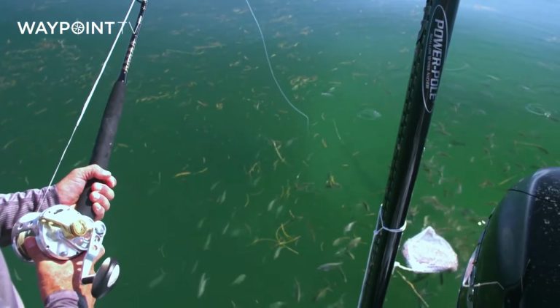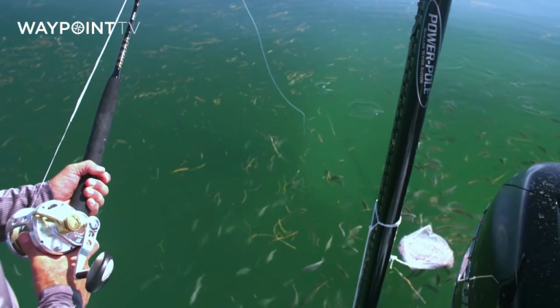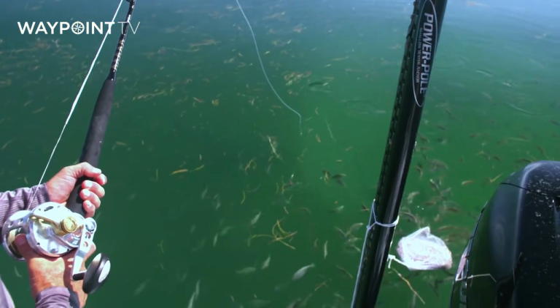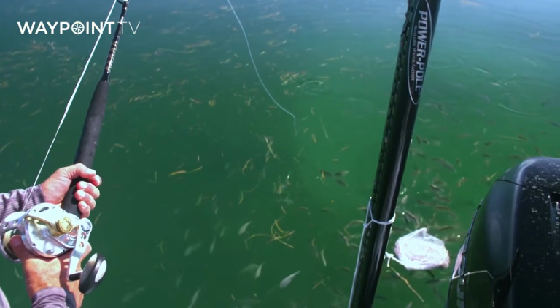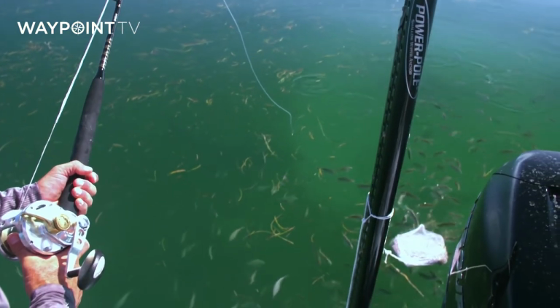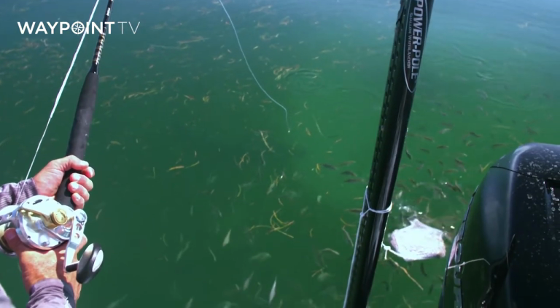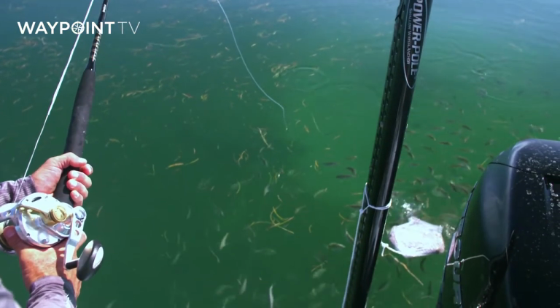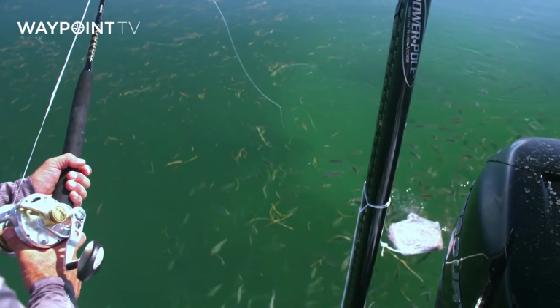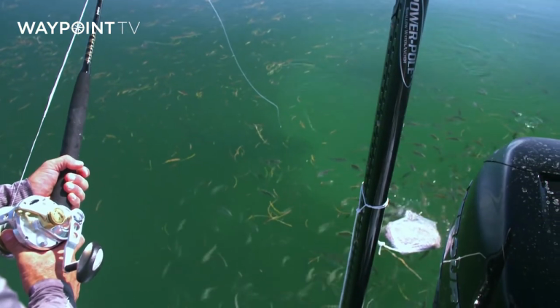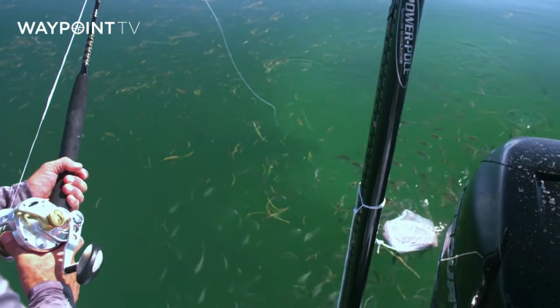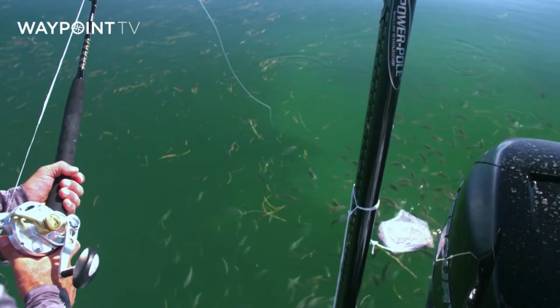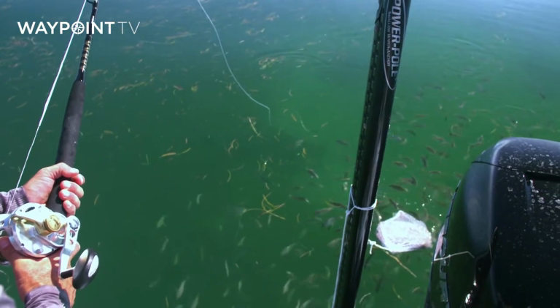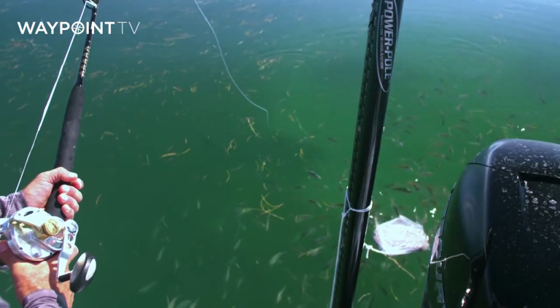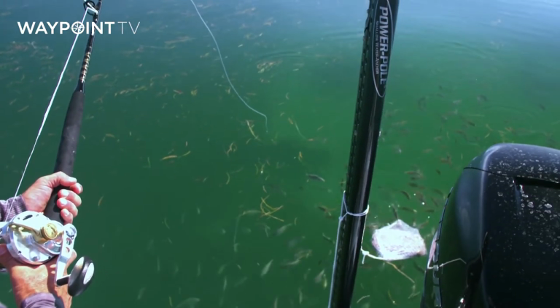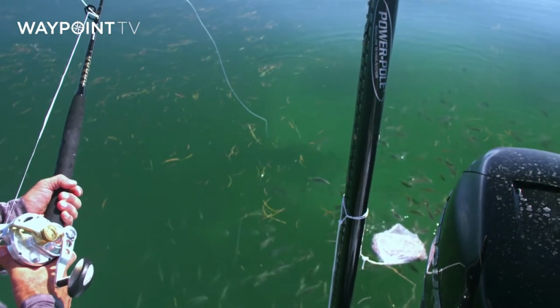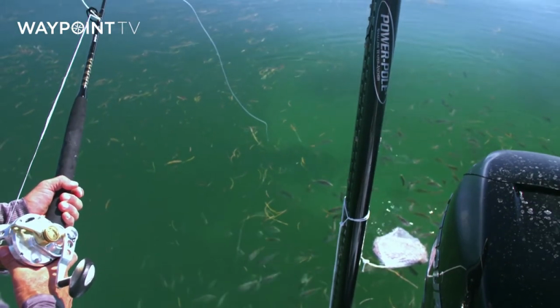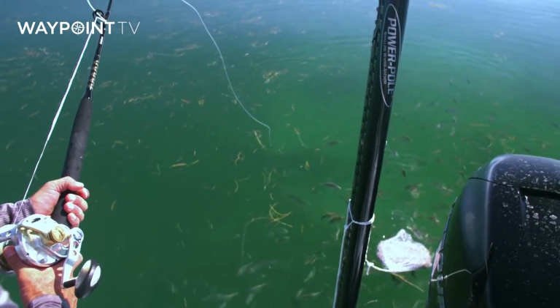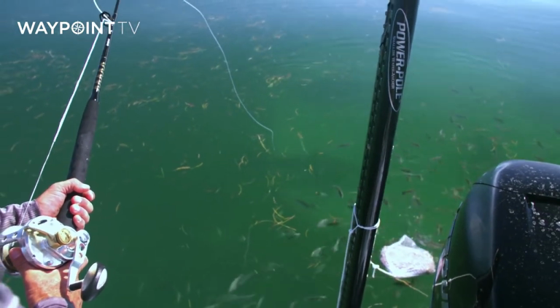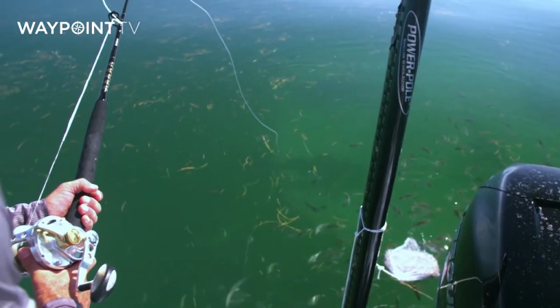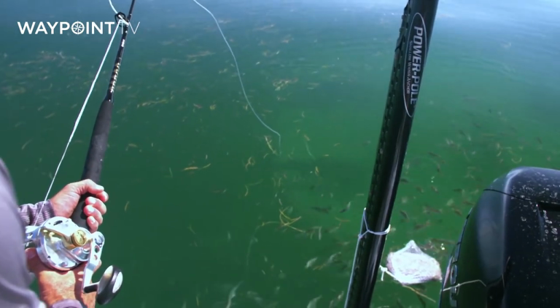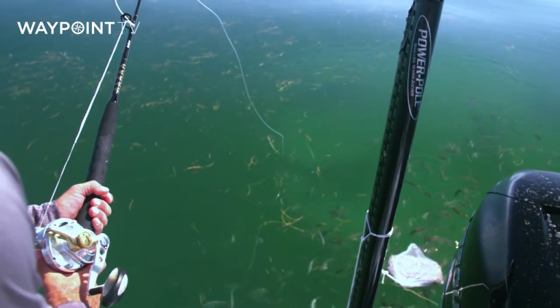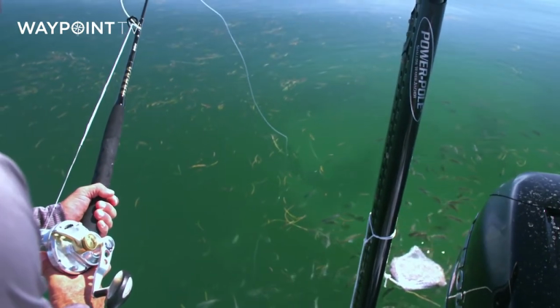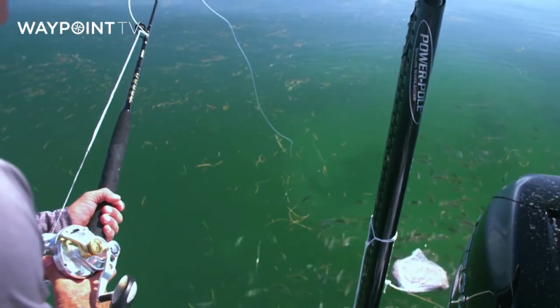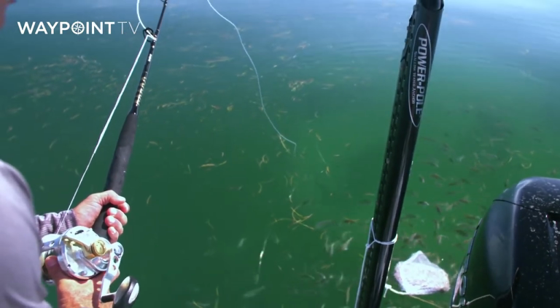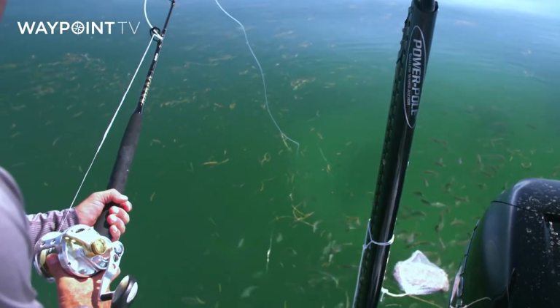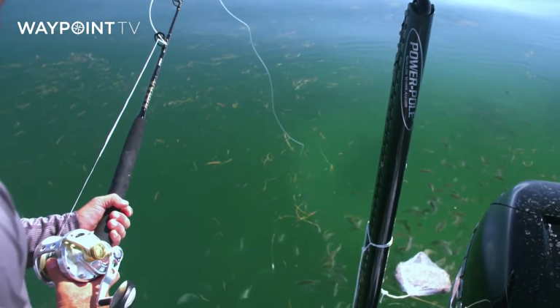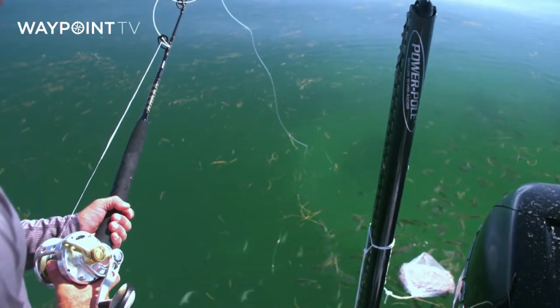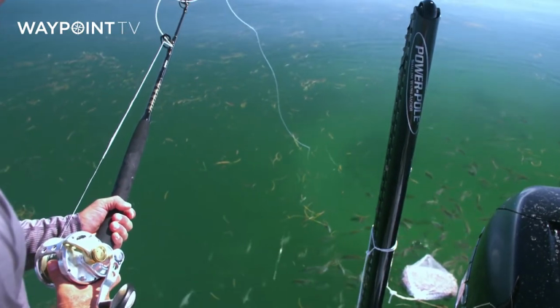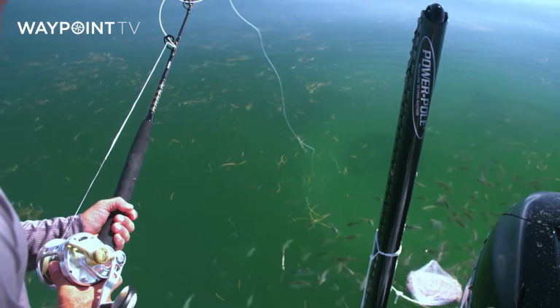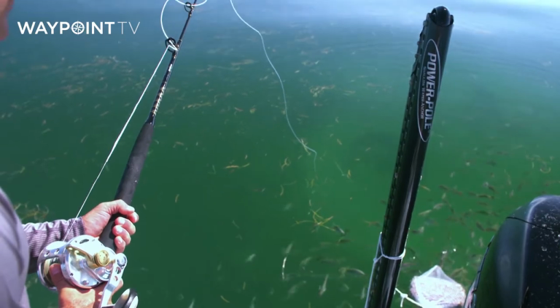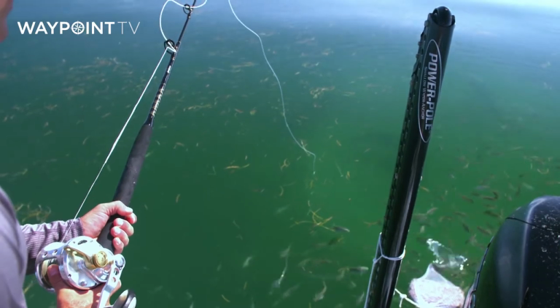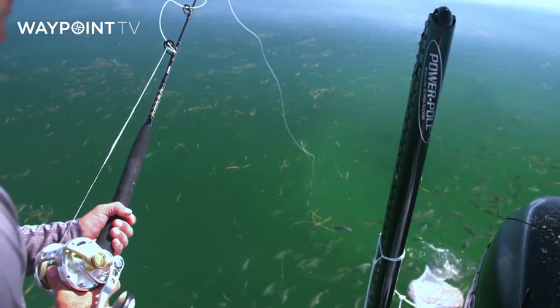There it is. He's circling around it. Come on. Here he comes. He's going to suck that in. Oh! He went right to it.